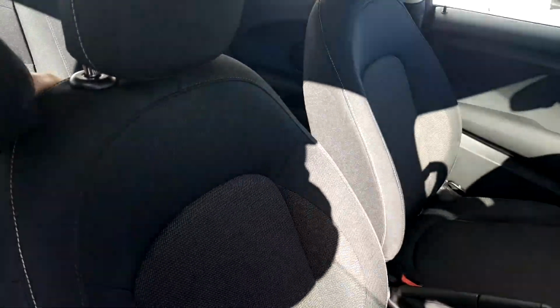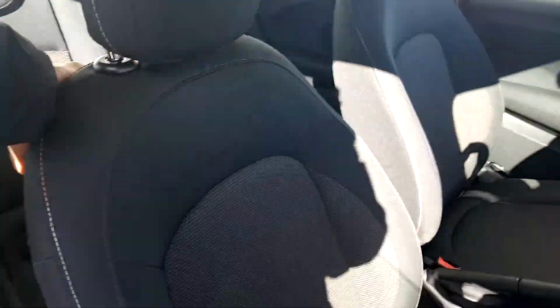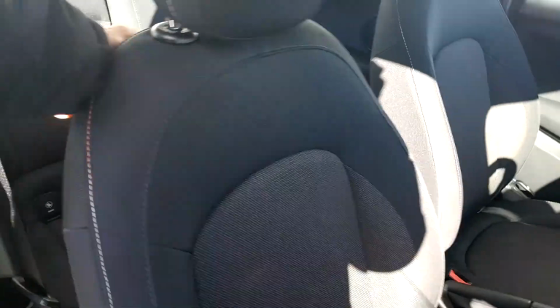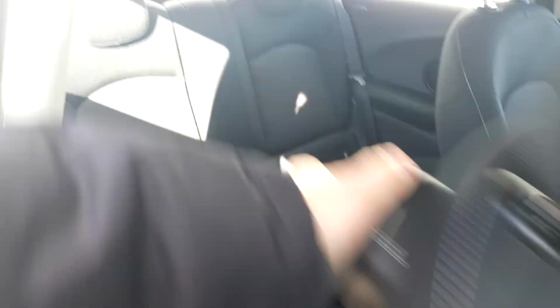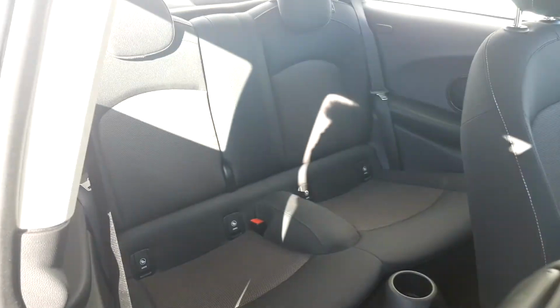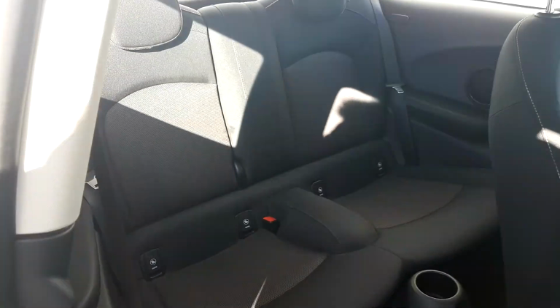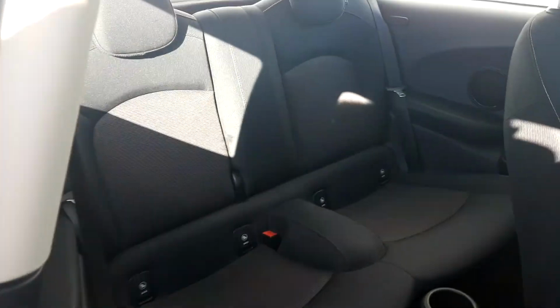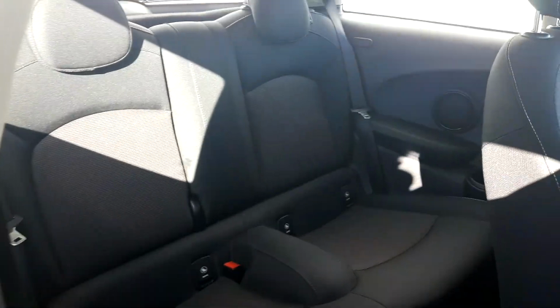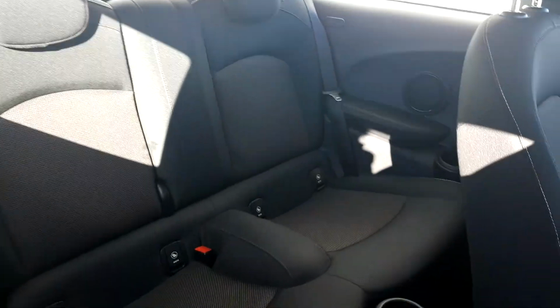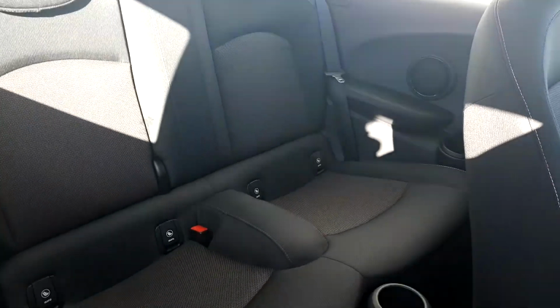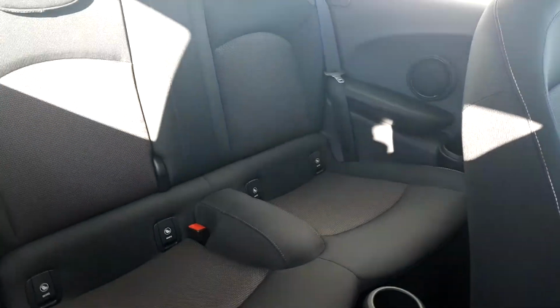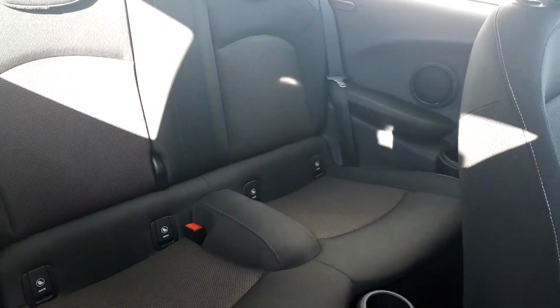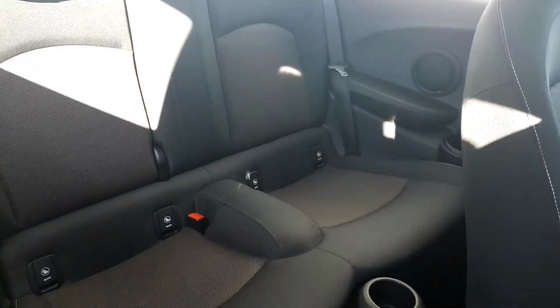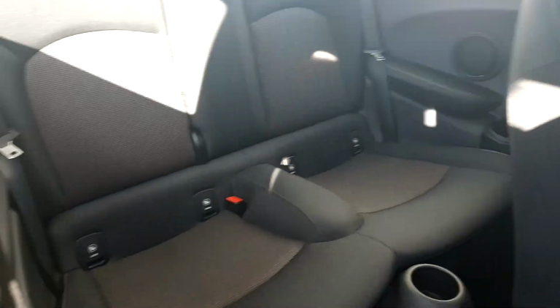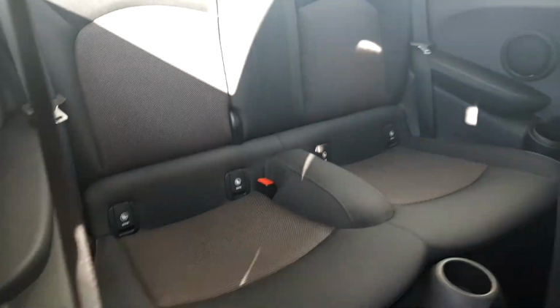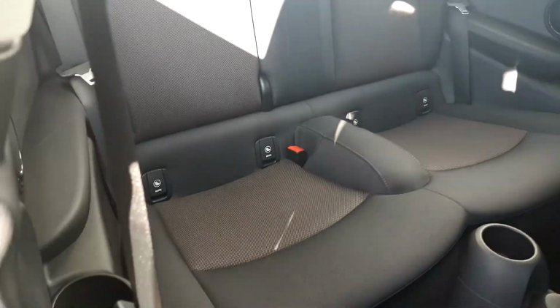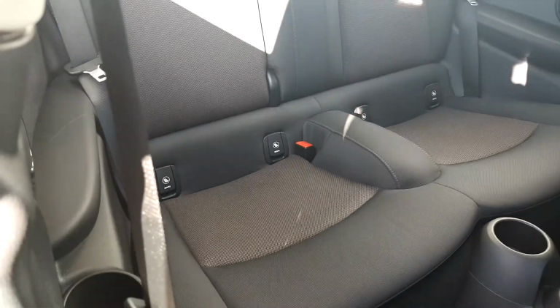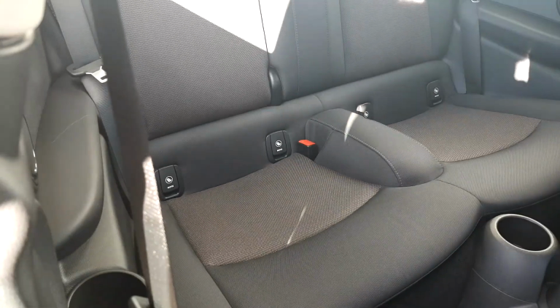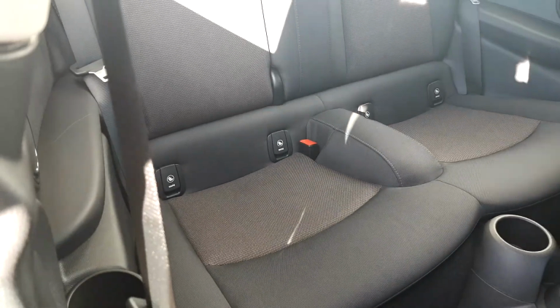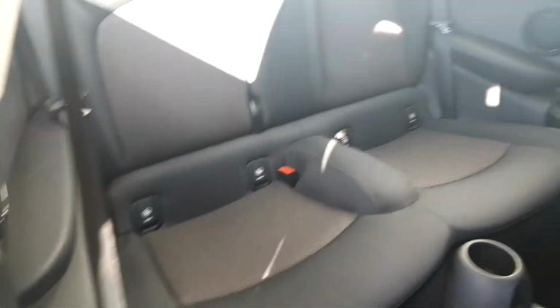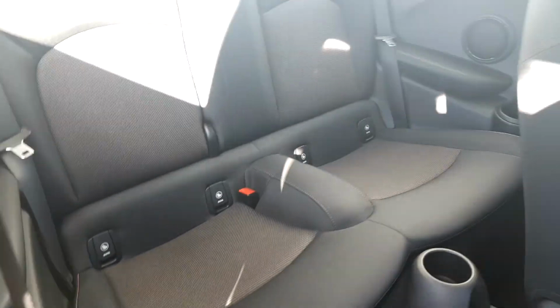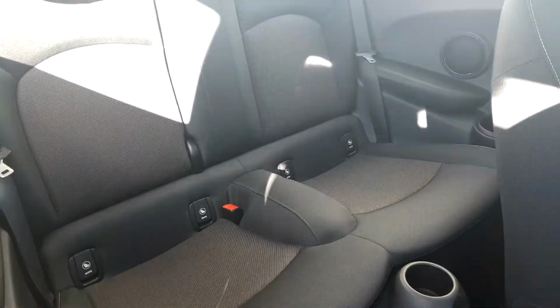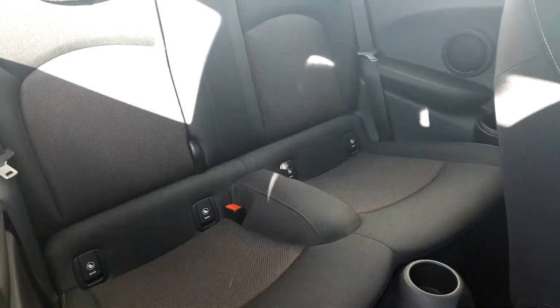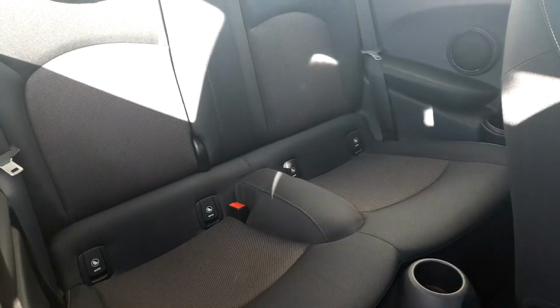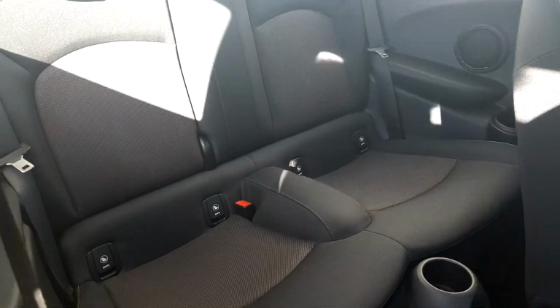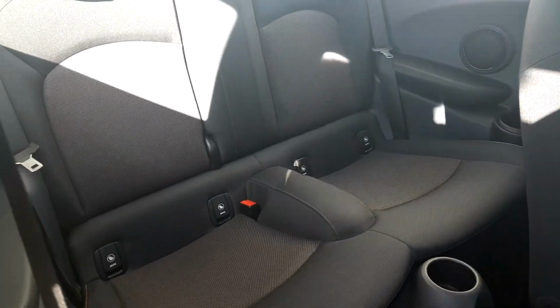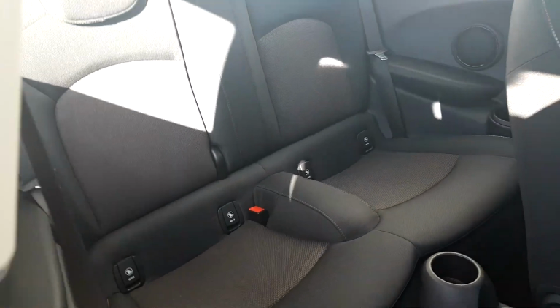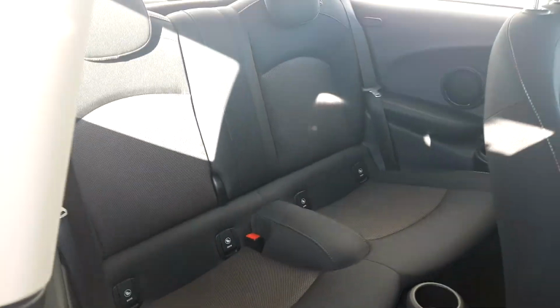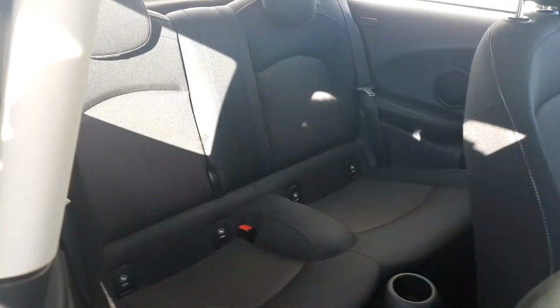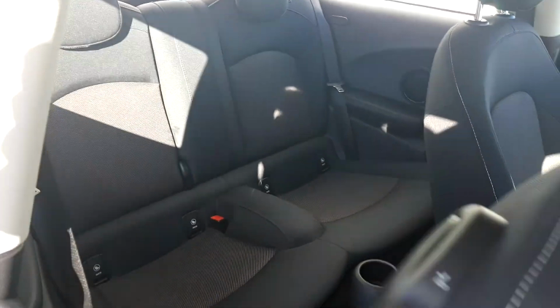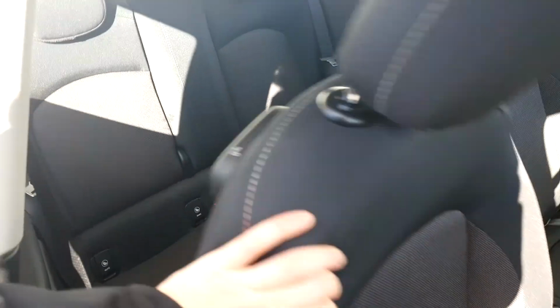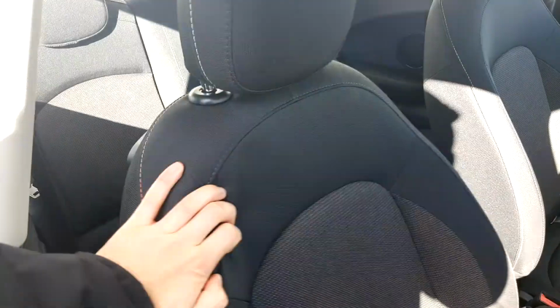Moving to the back of the car, there's plenty of space. It does have ISOFIX if you want to safely secure a child seat as well.